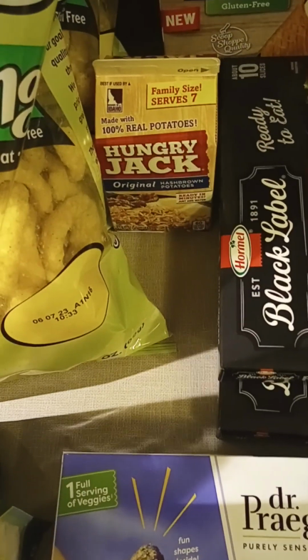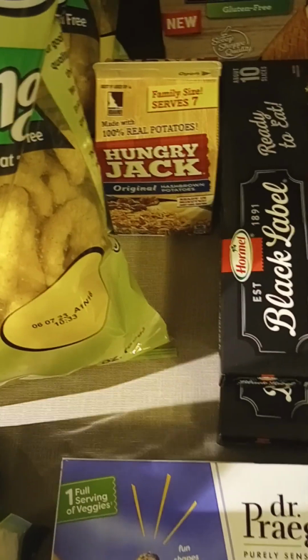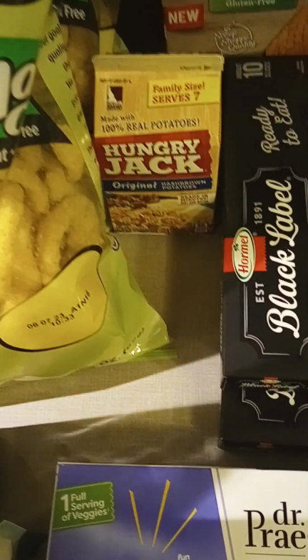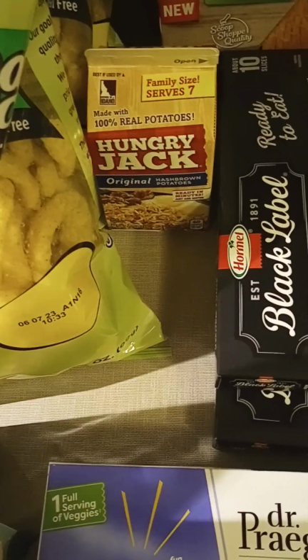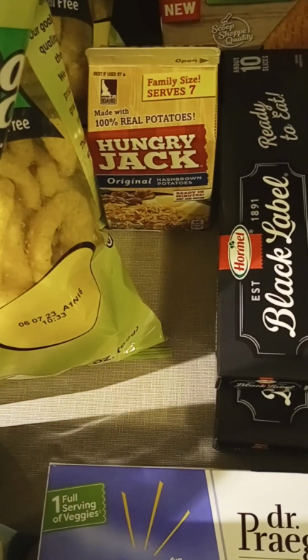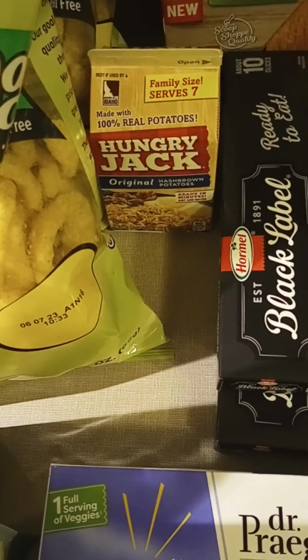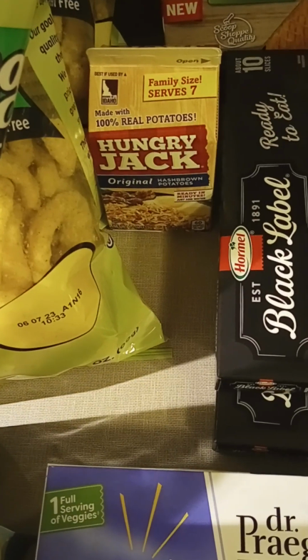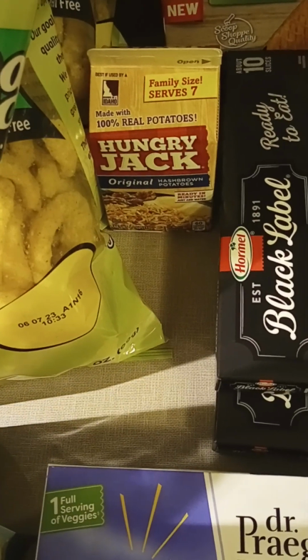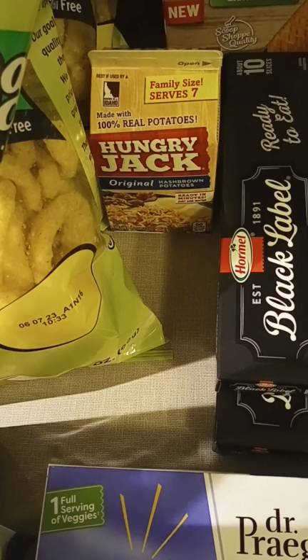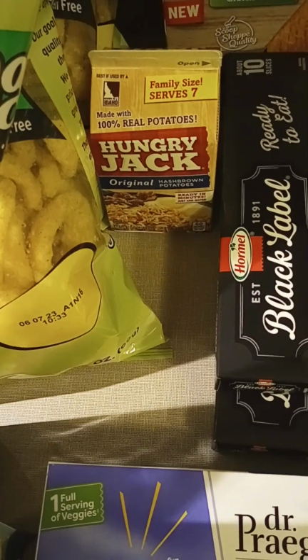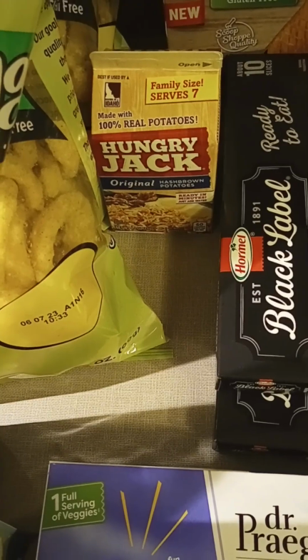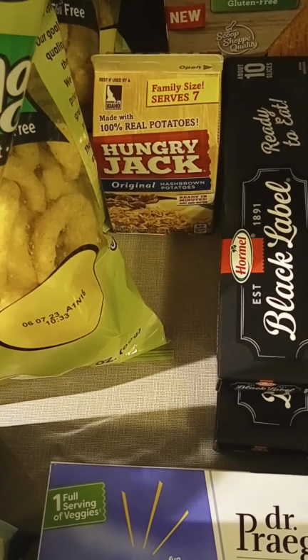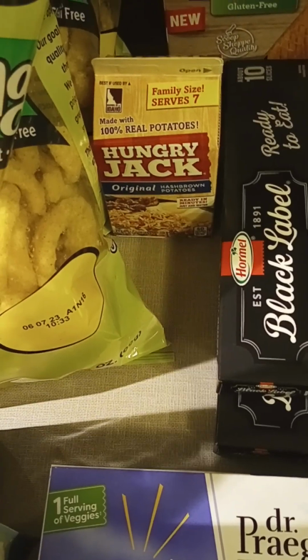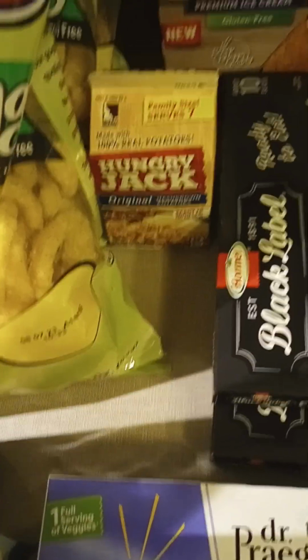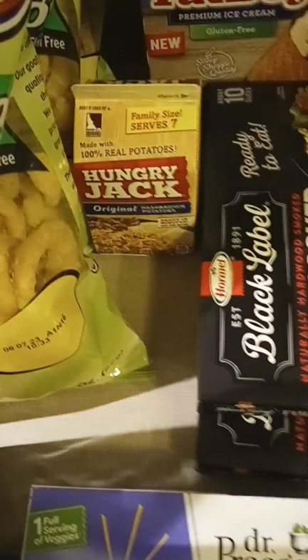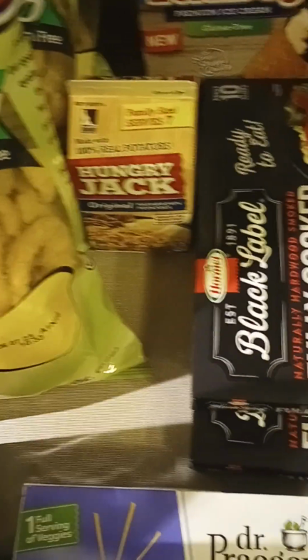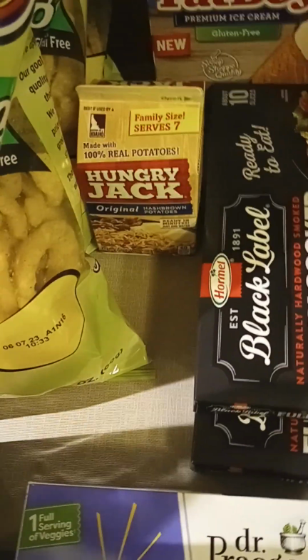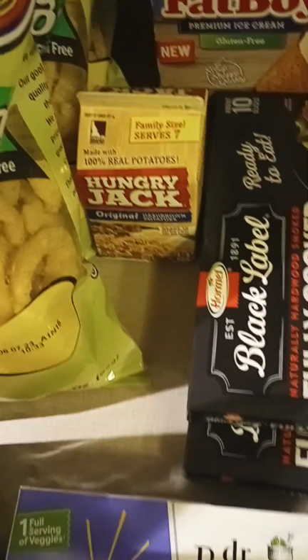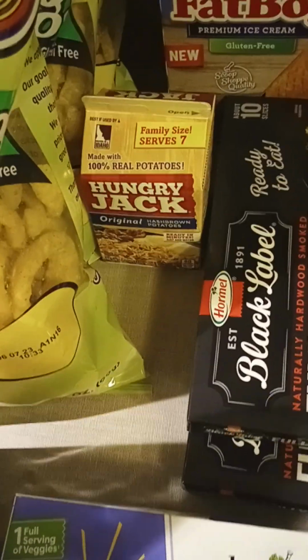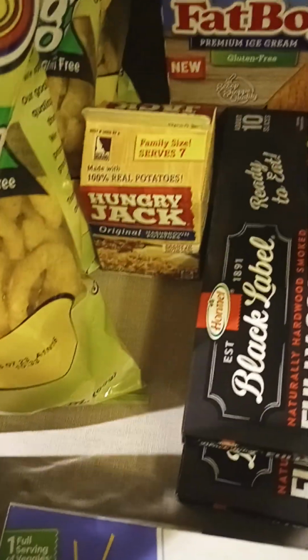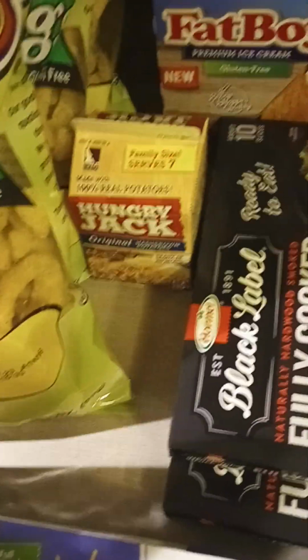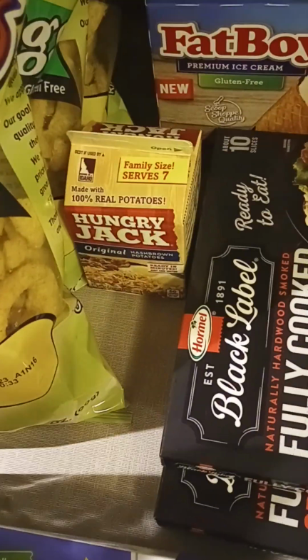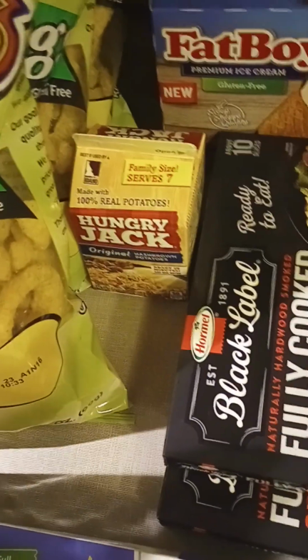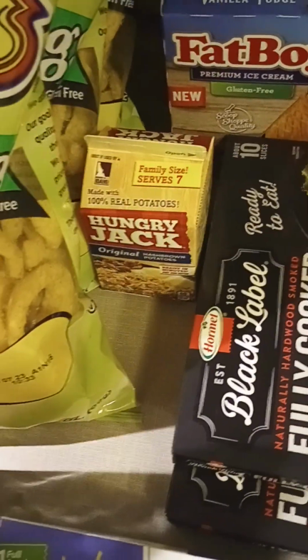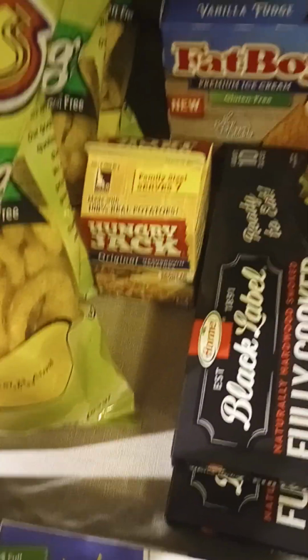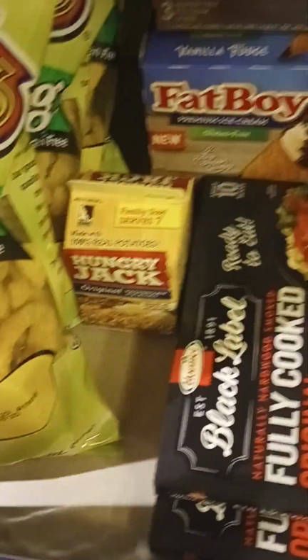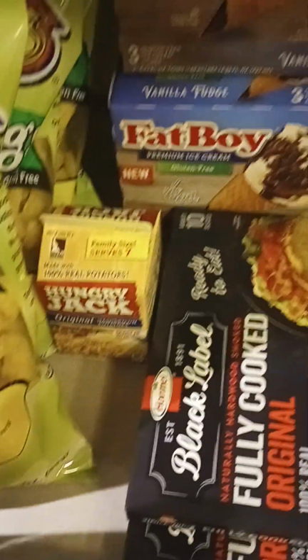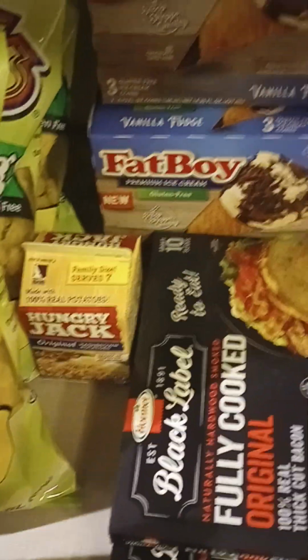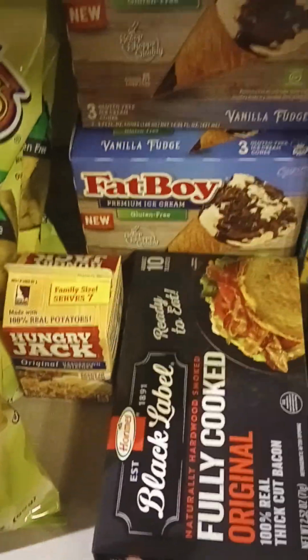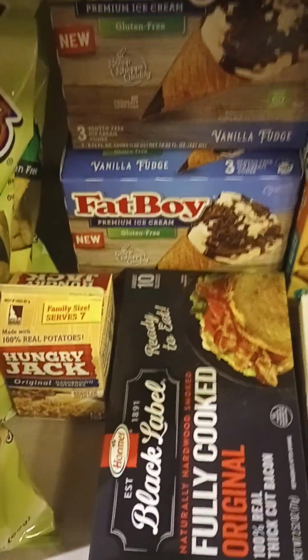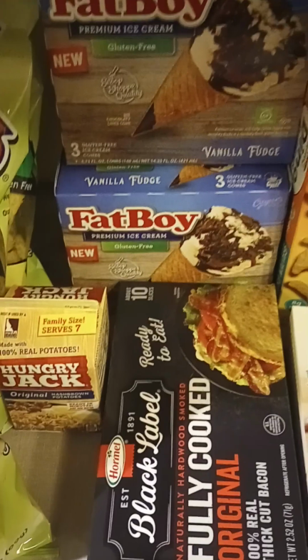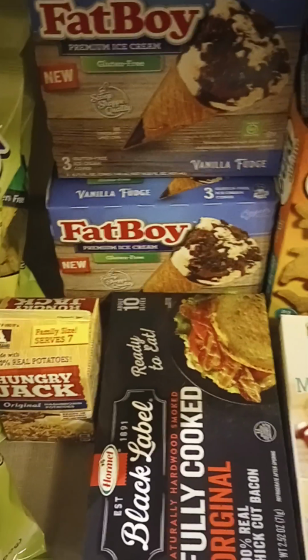The Hungry Jacks — I've been wanting to try this out. I saw they had it in store at Woodman's, so we're going to give that a try.